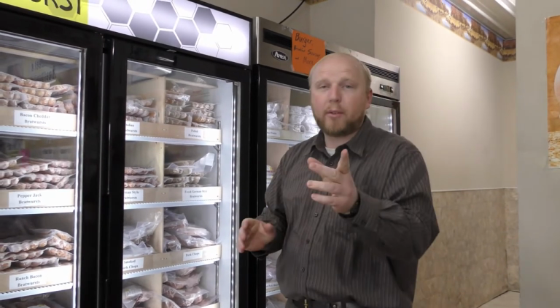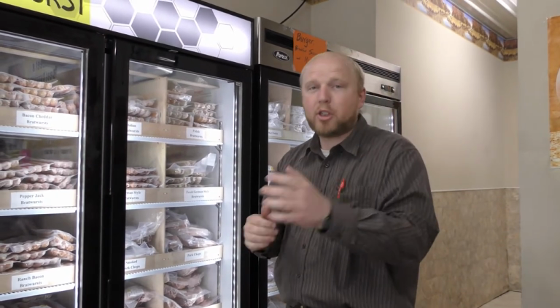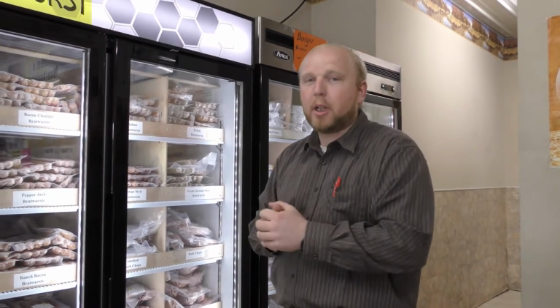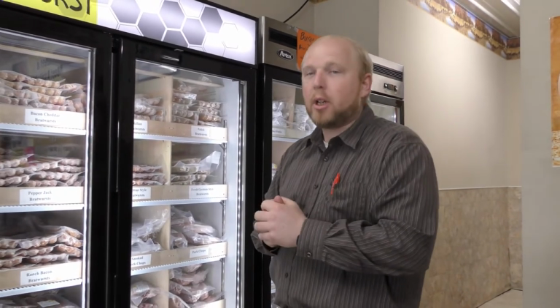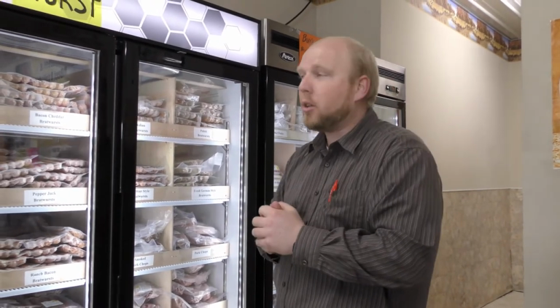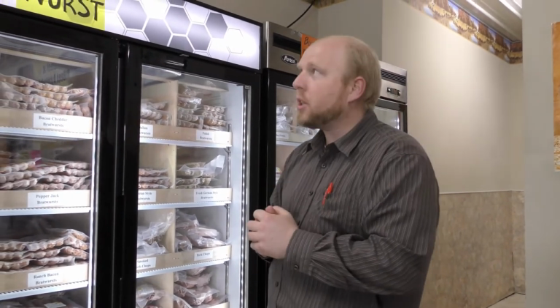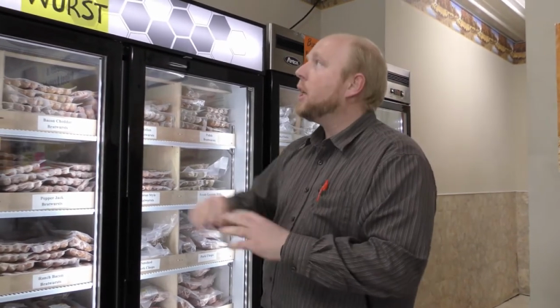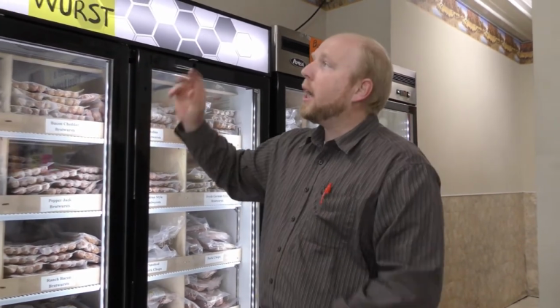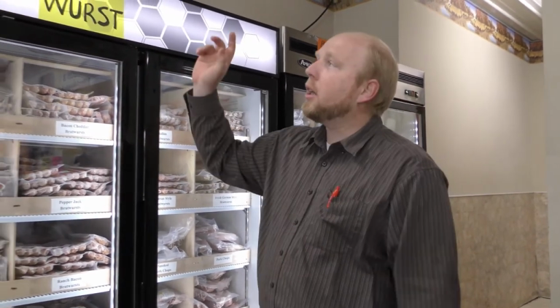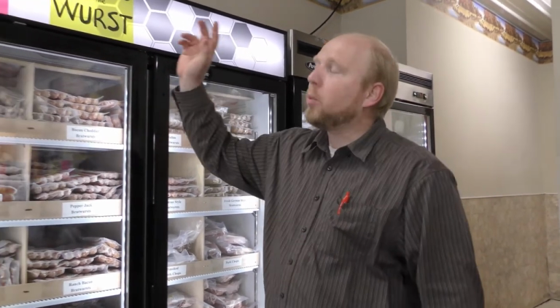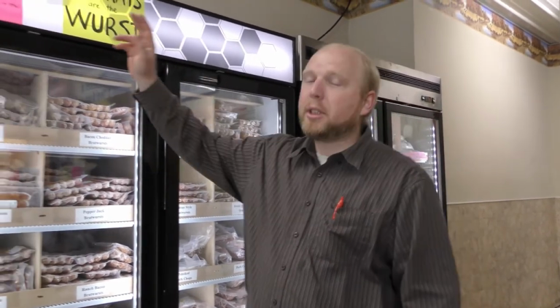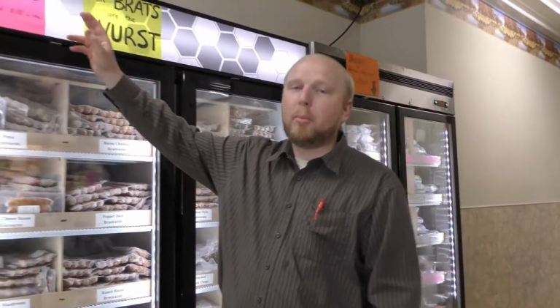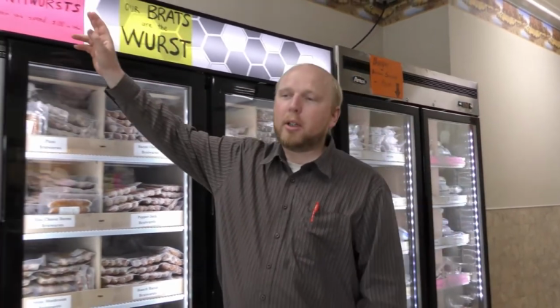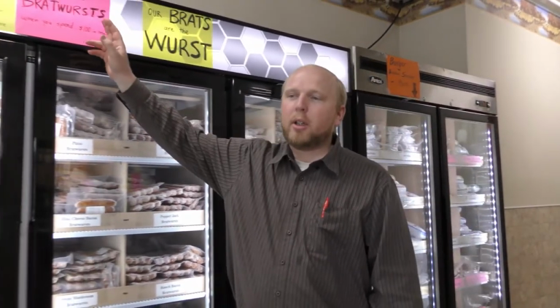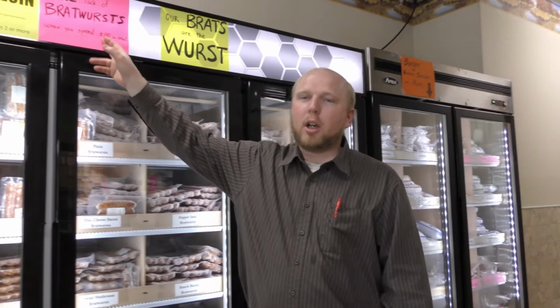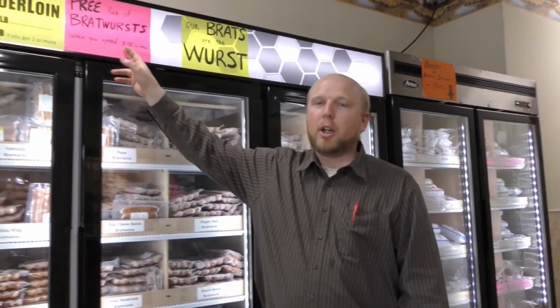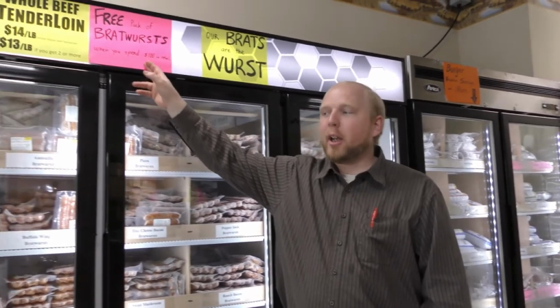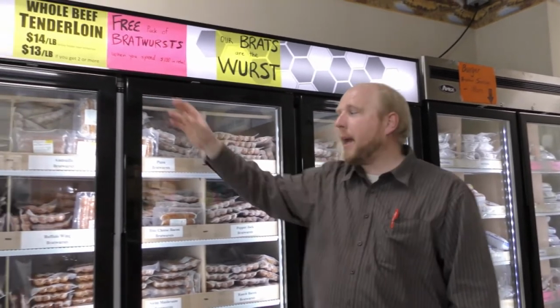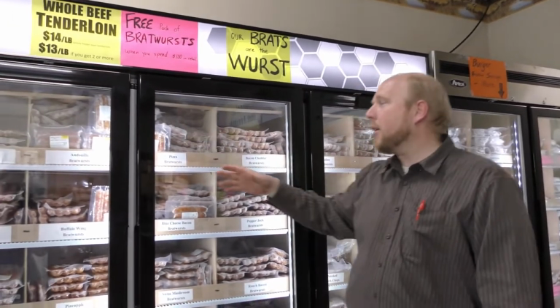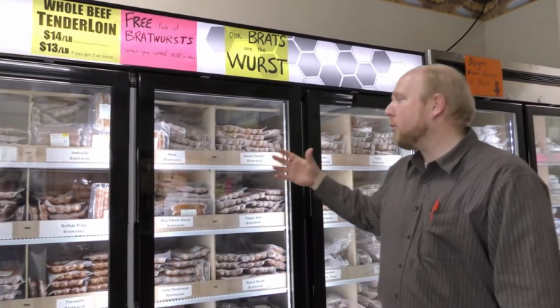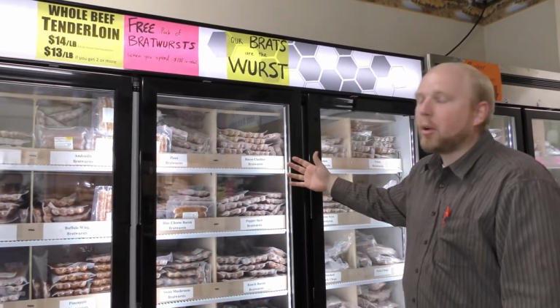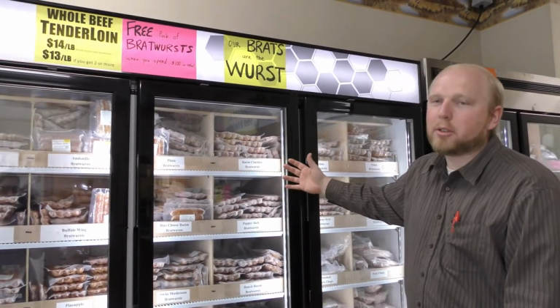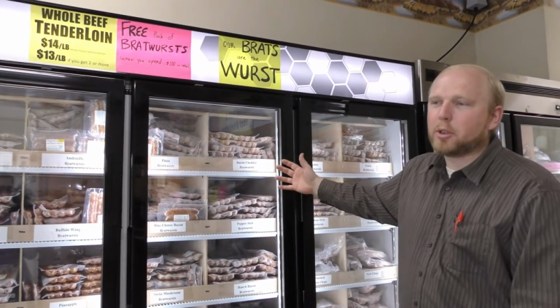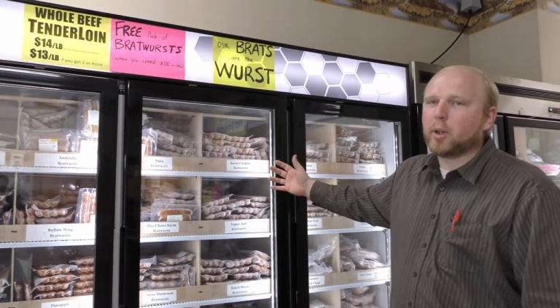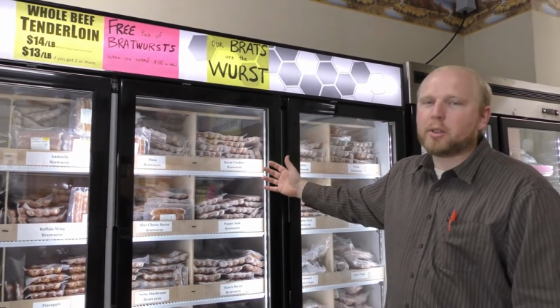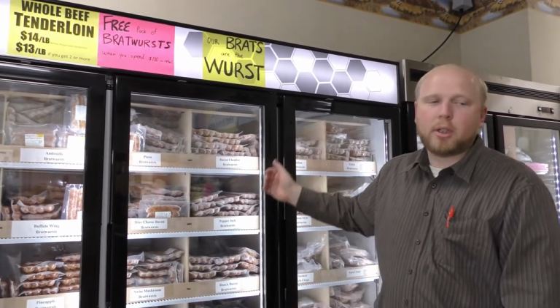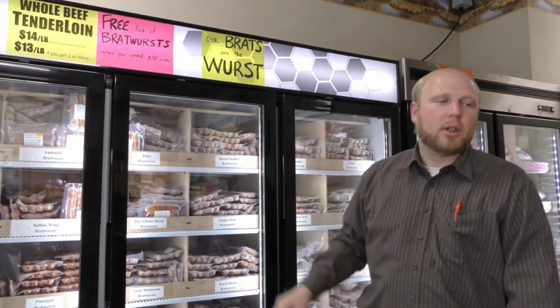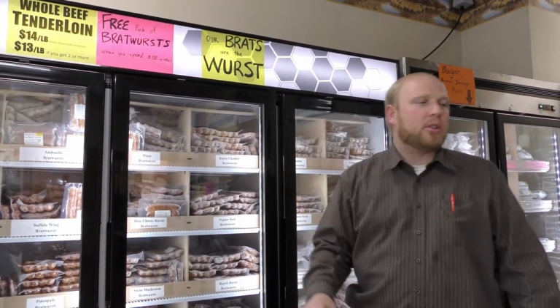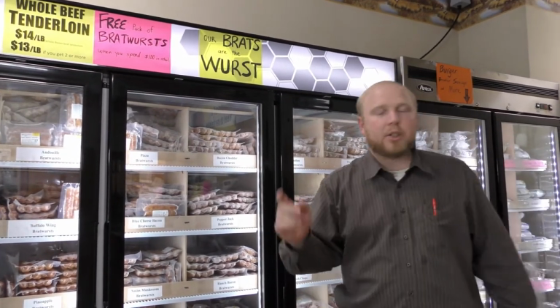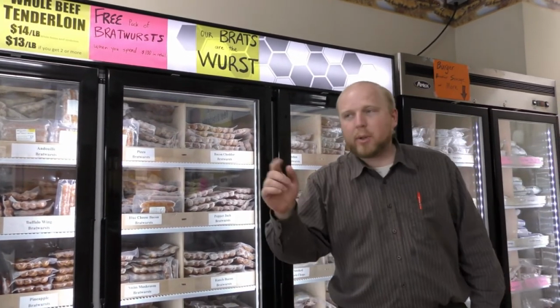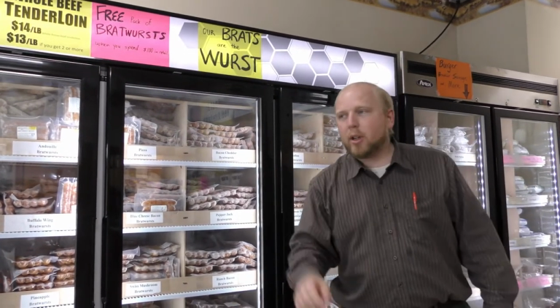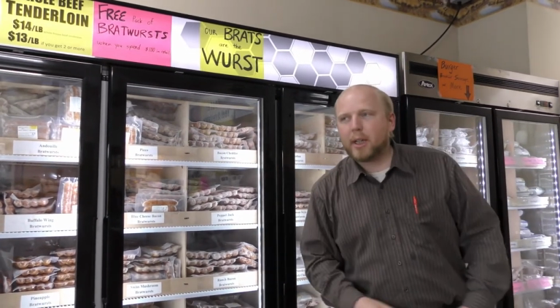Whenever you spend $100 in retail meat, you get a pack of free brats of your choice.